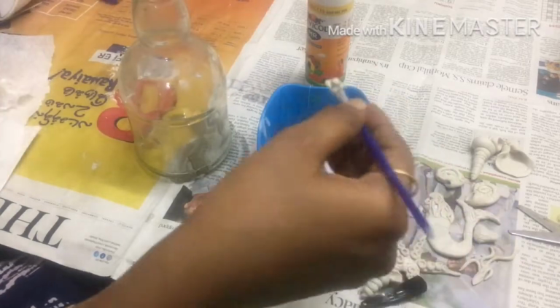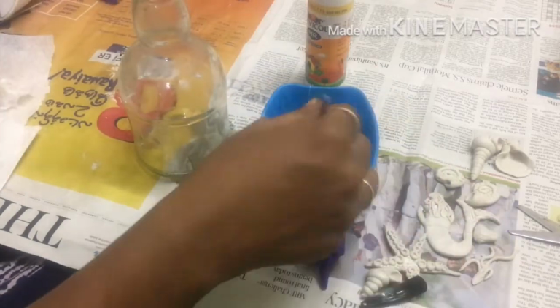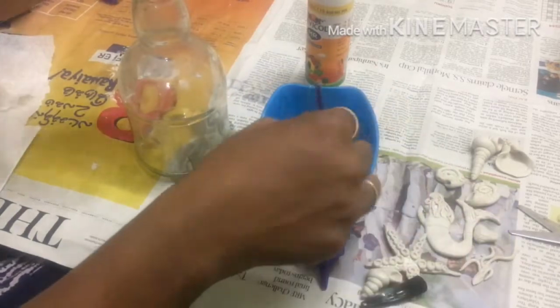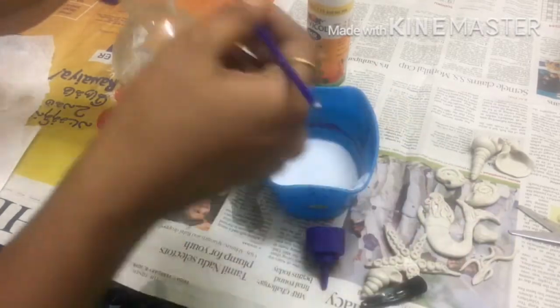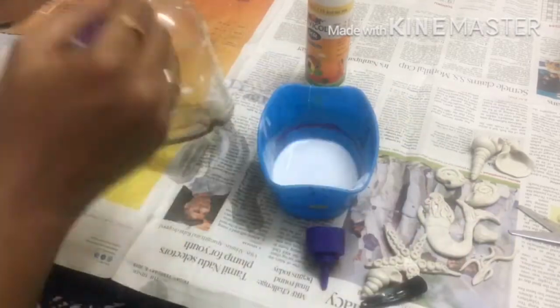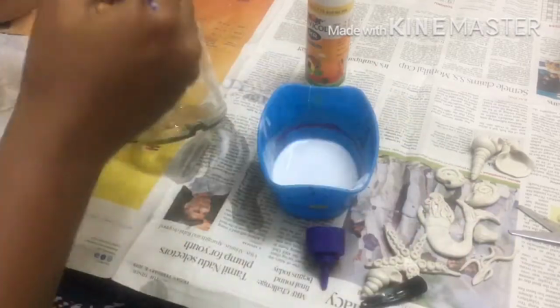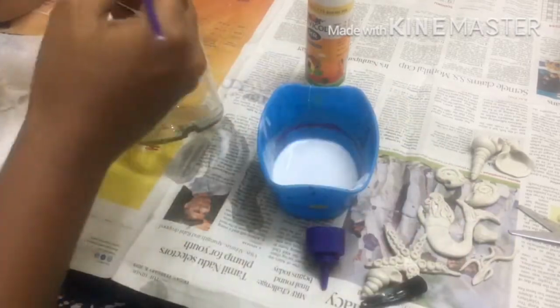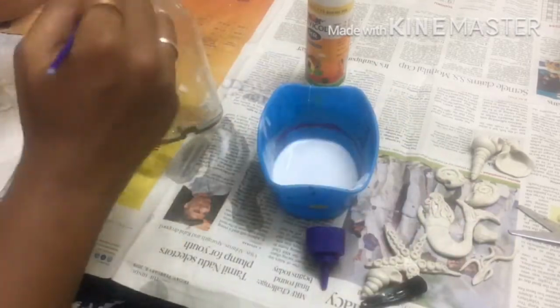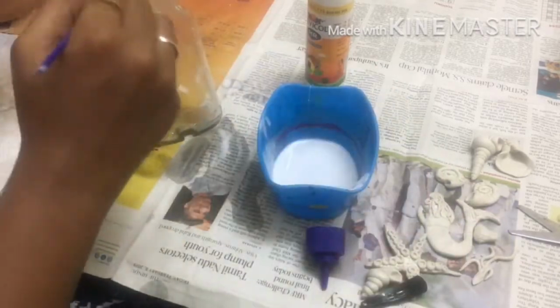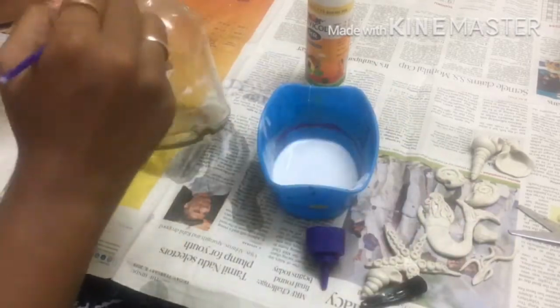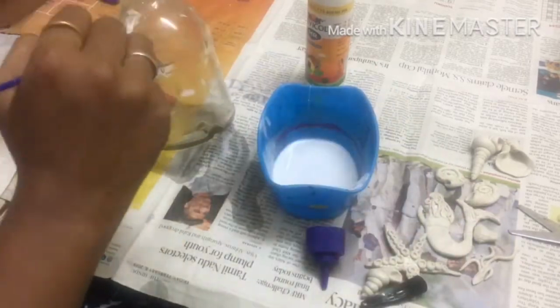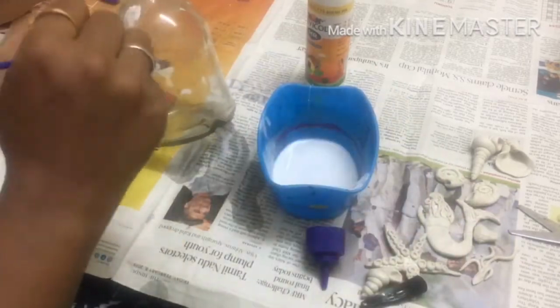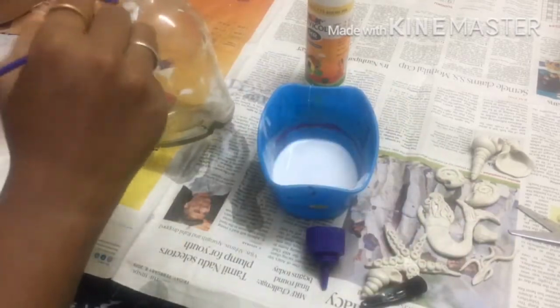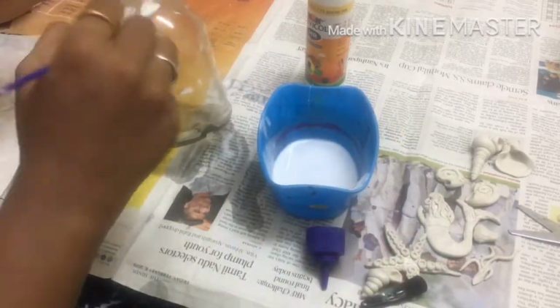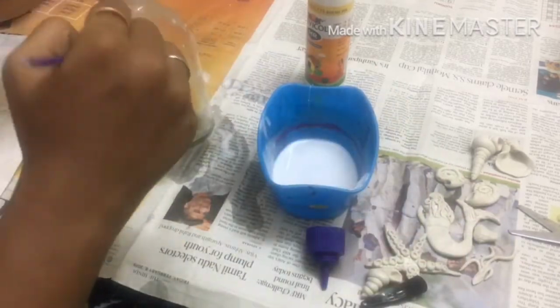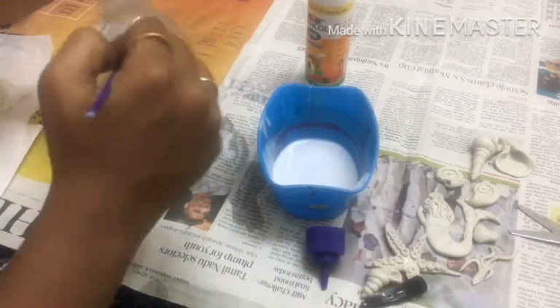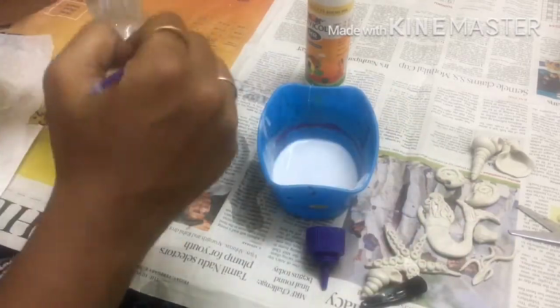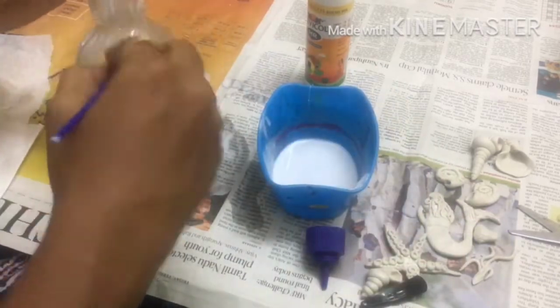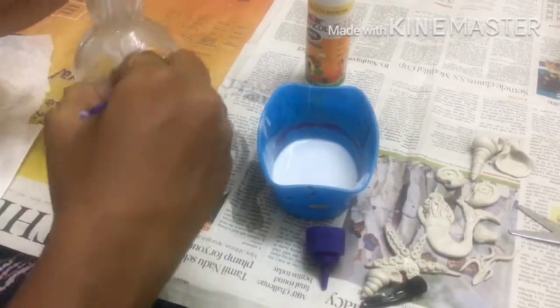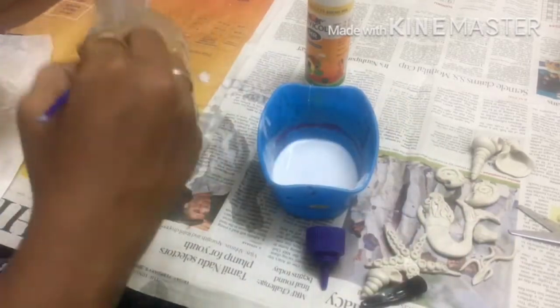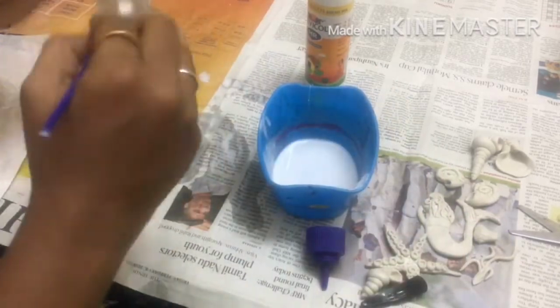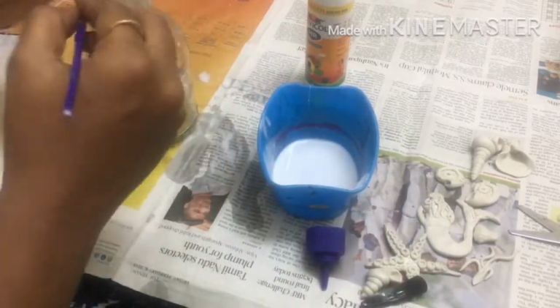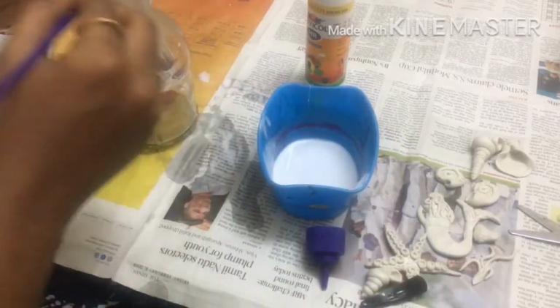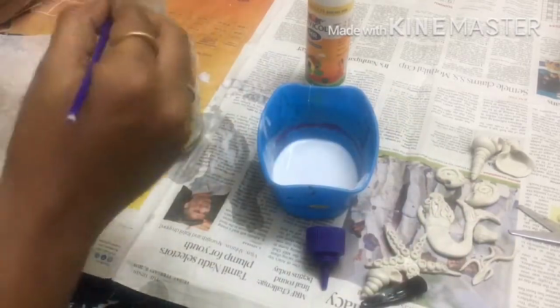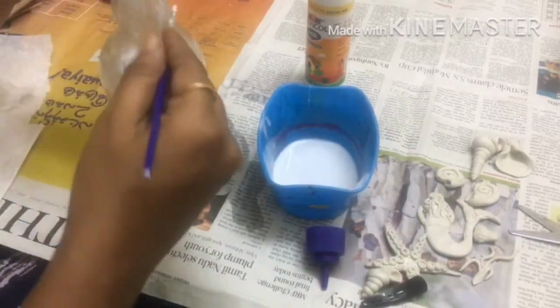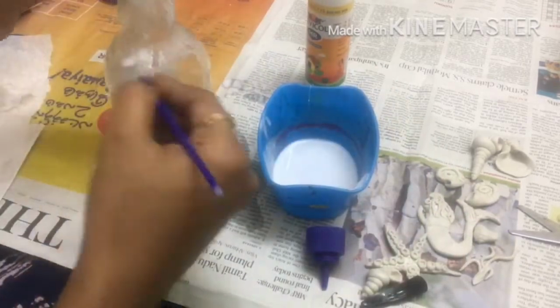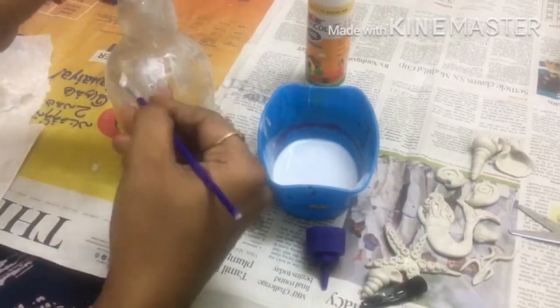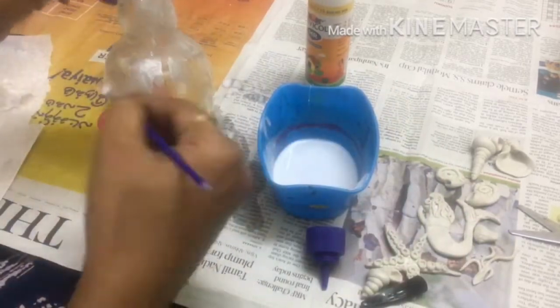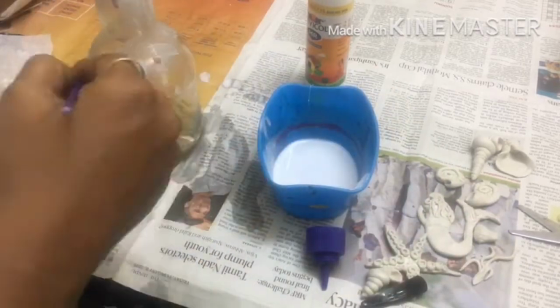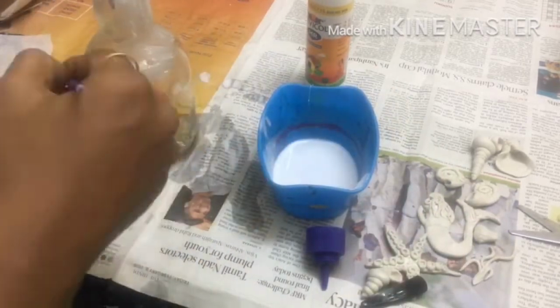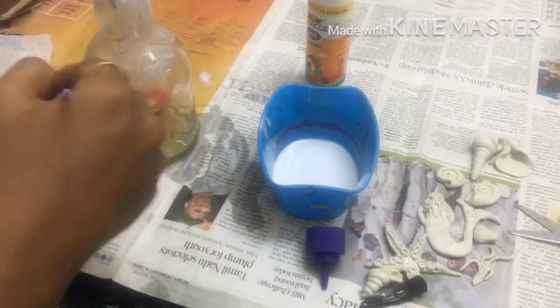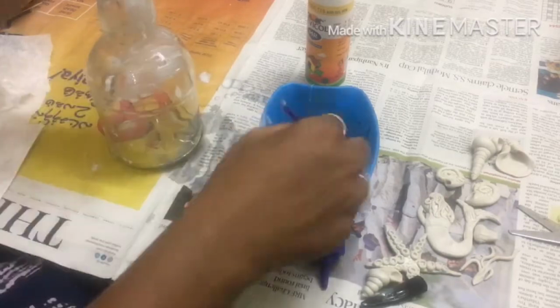Now we will use a waste bottle of water. We will put a Fevicol Thunny mix syrup and apply it.